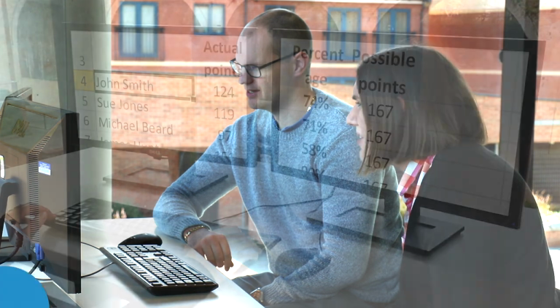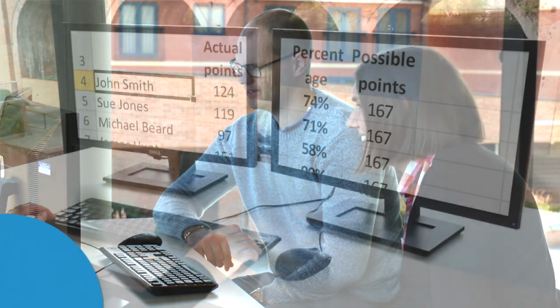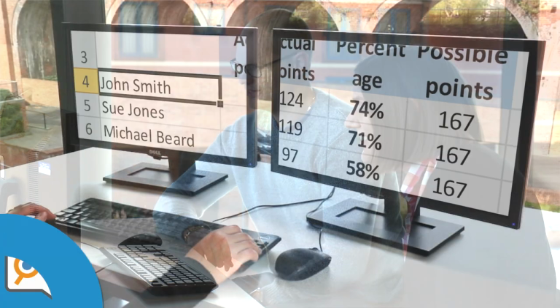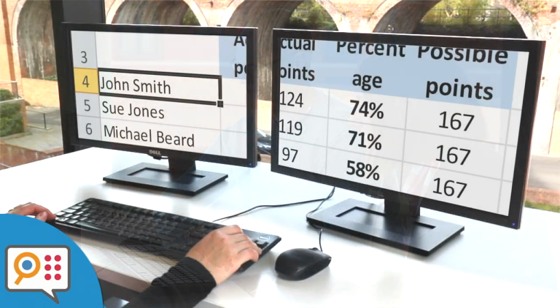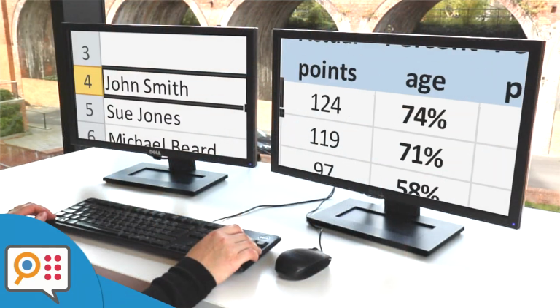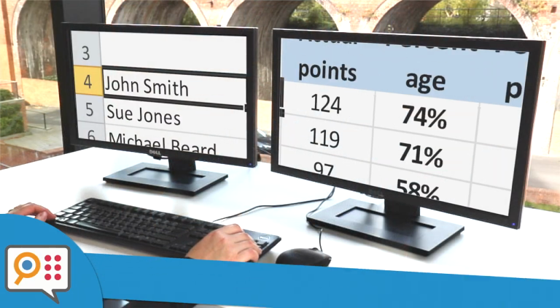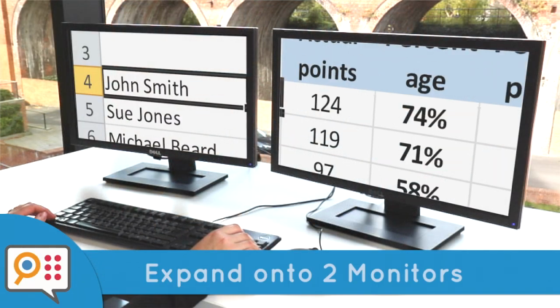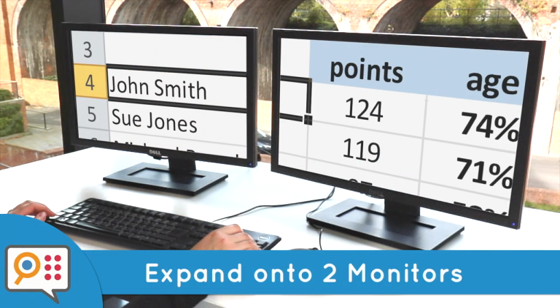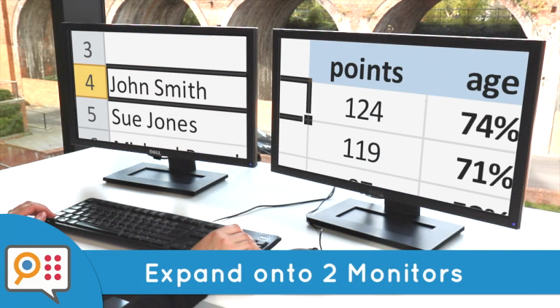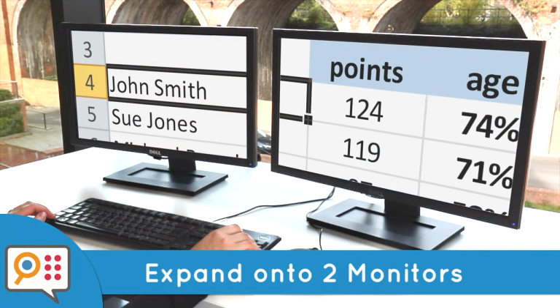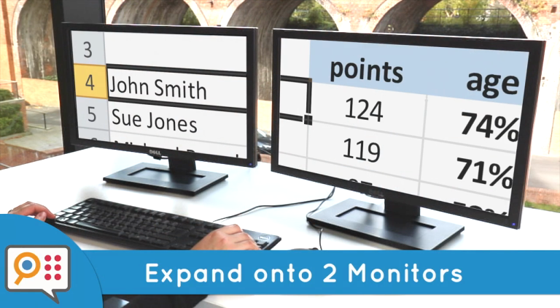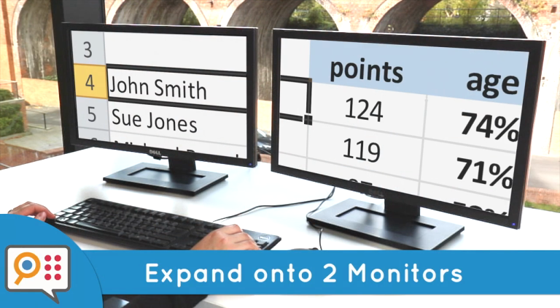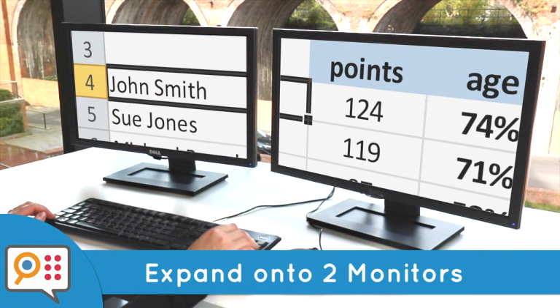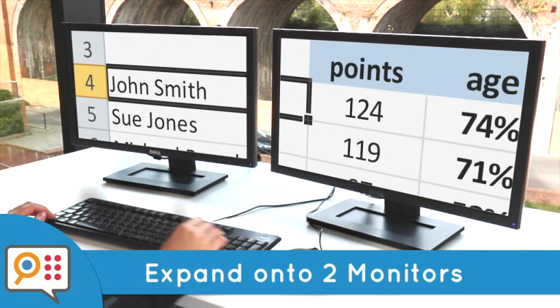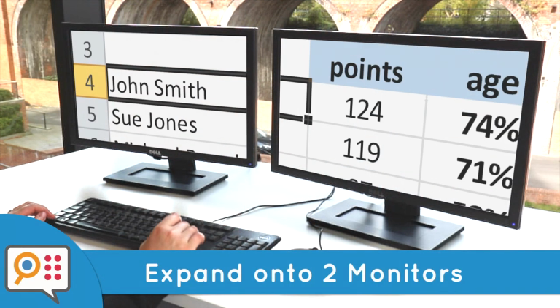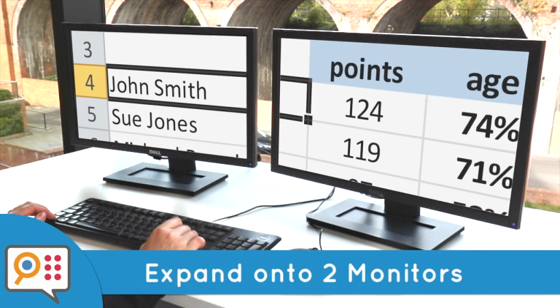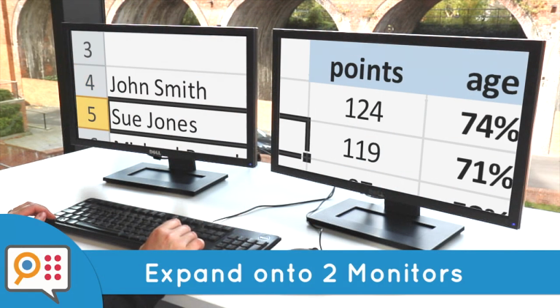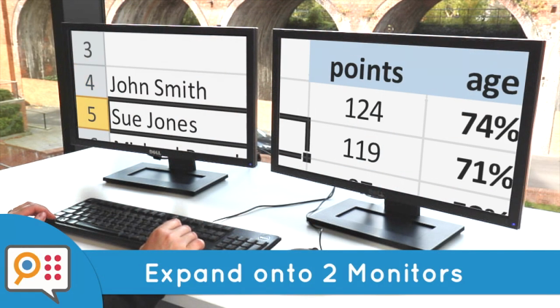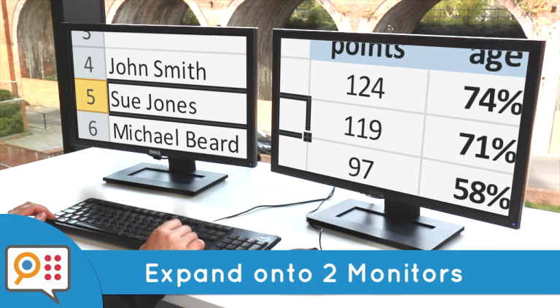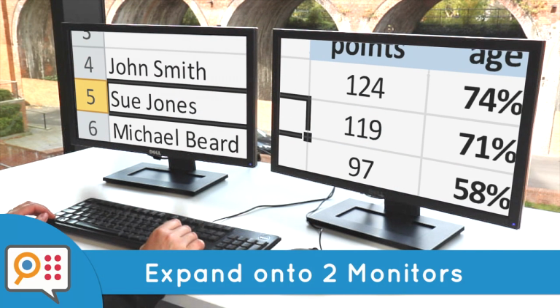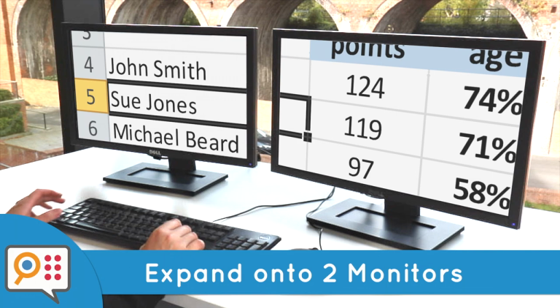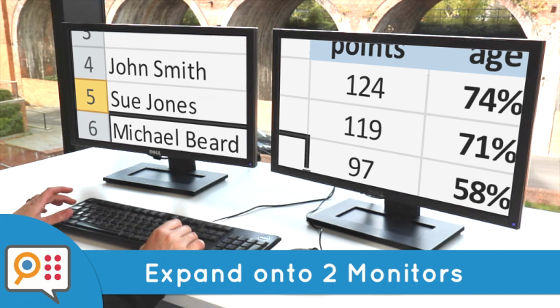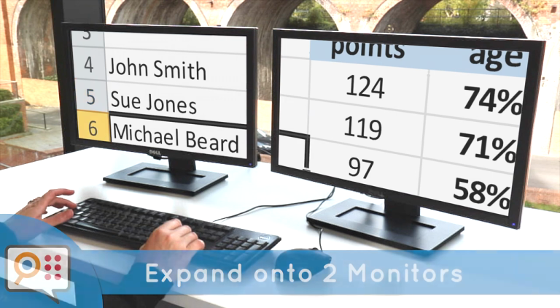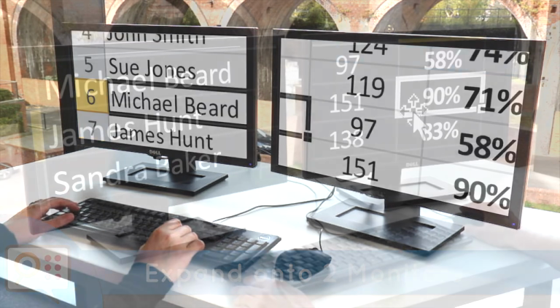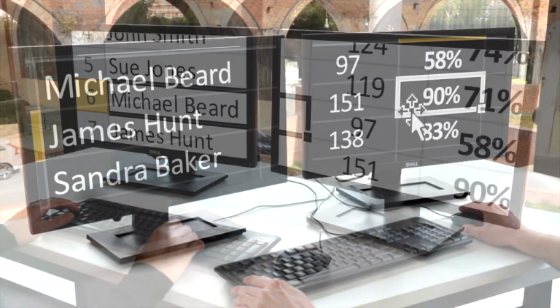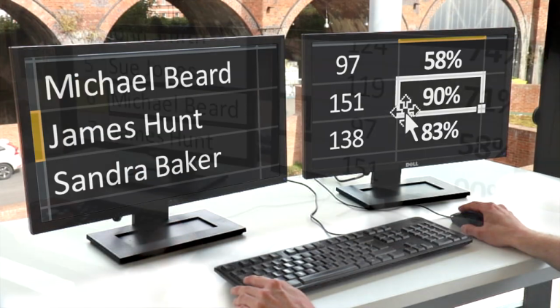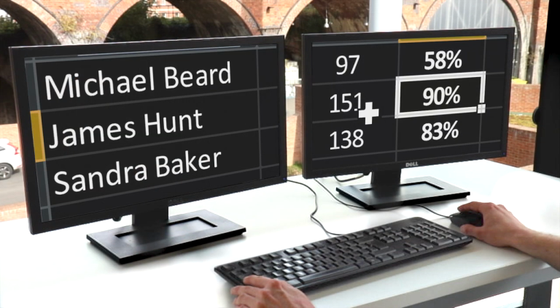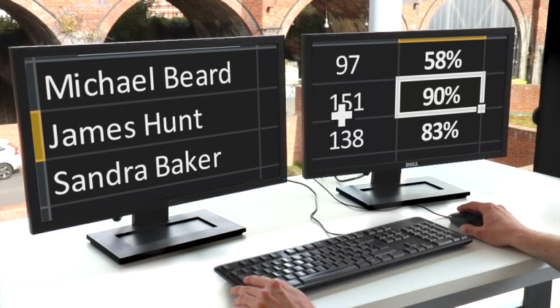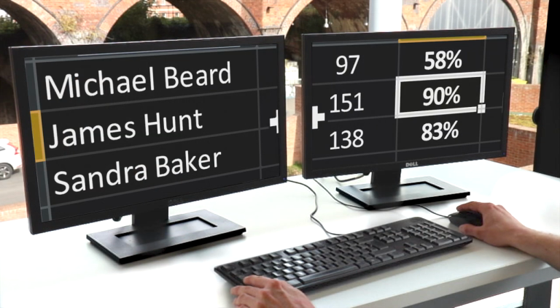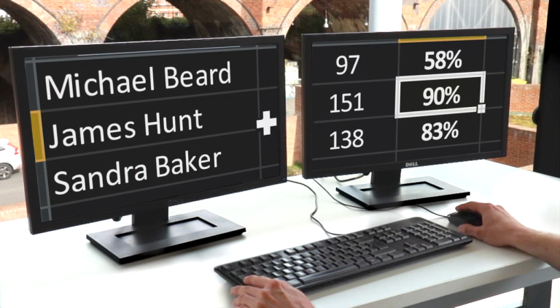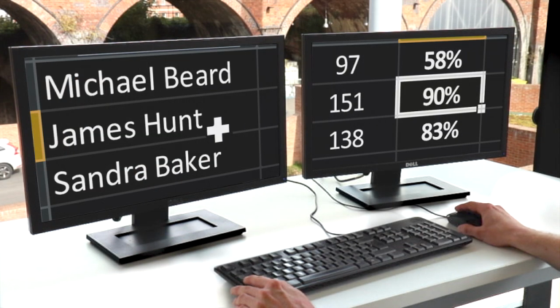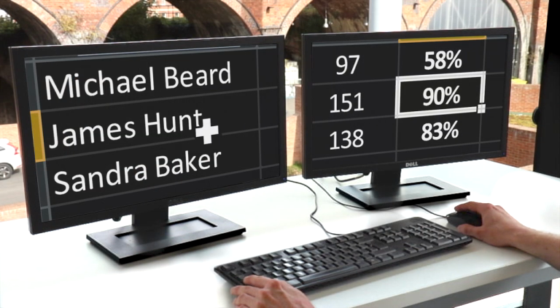And finally, stretch your desktop onto two monitors, giving you the chance to explore spreadsheets and documents without getting lost.